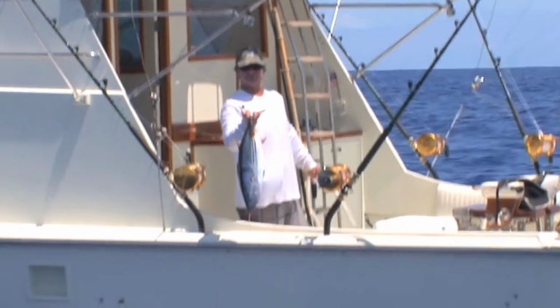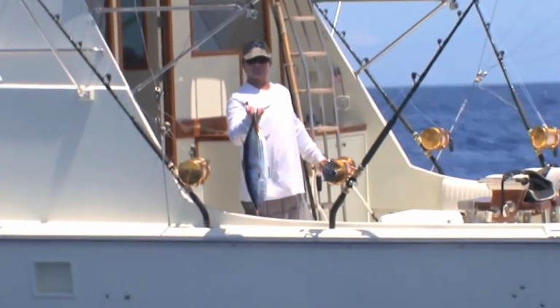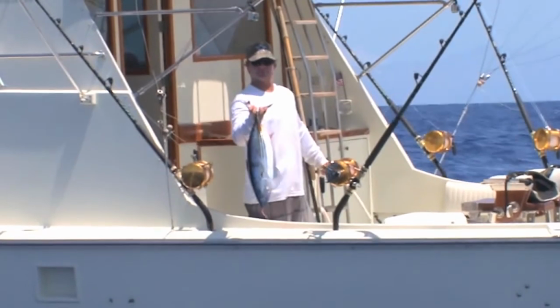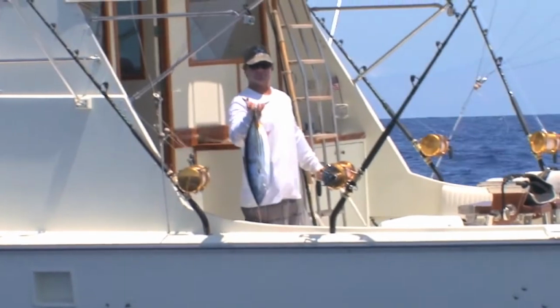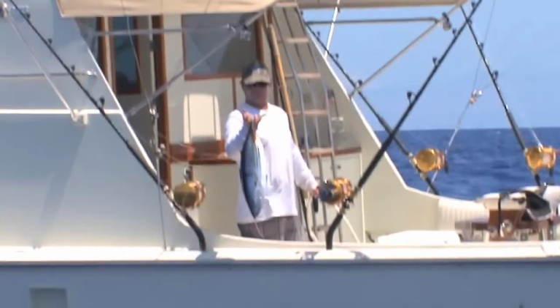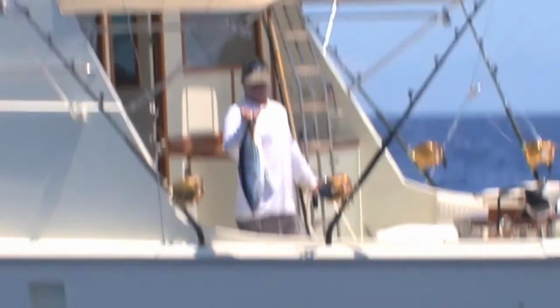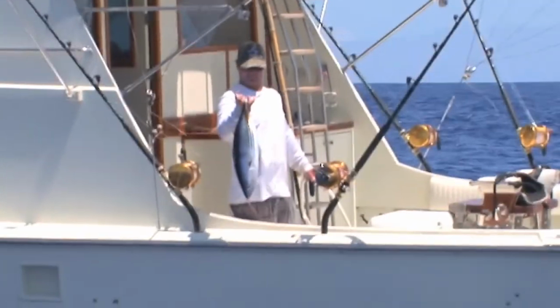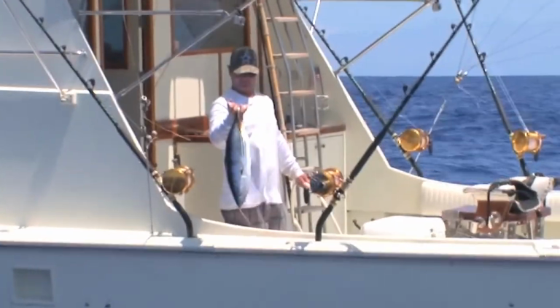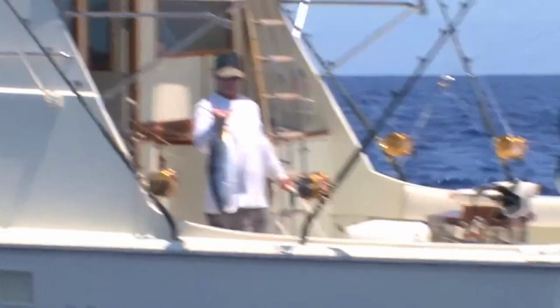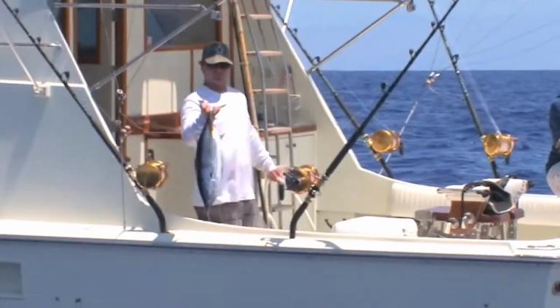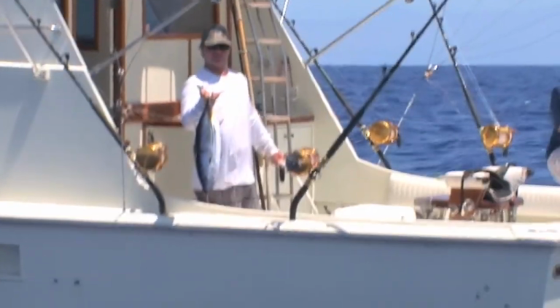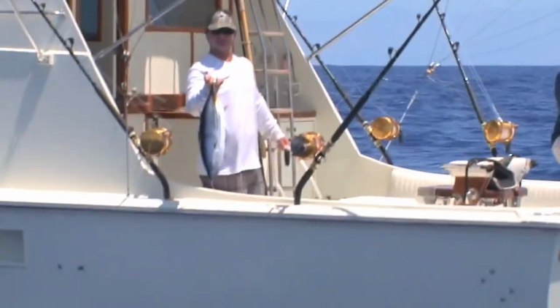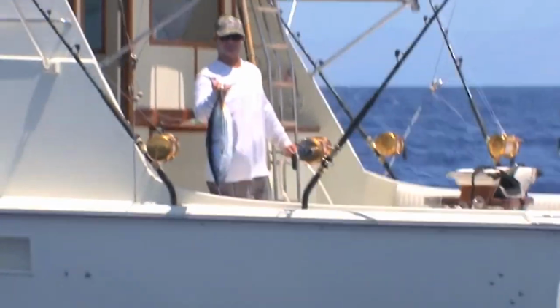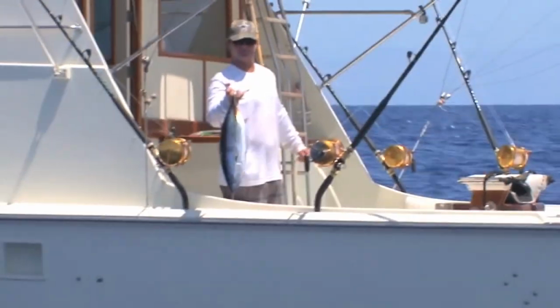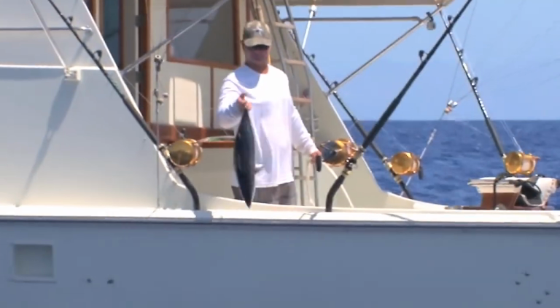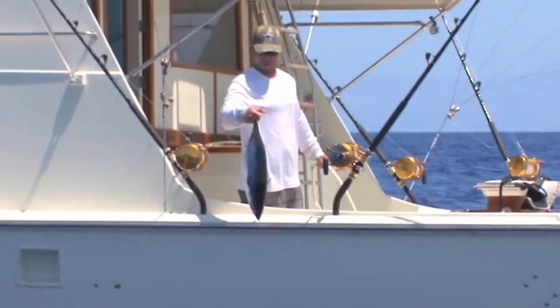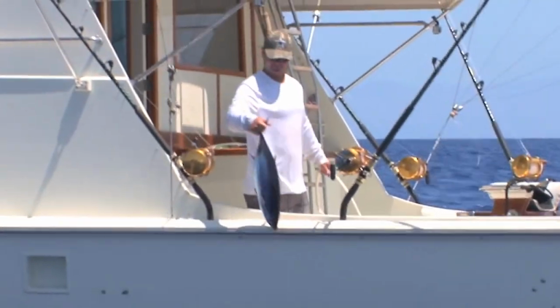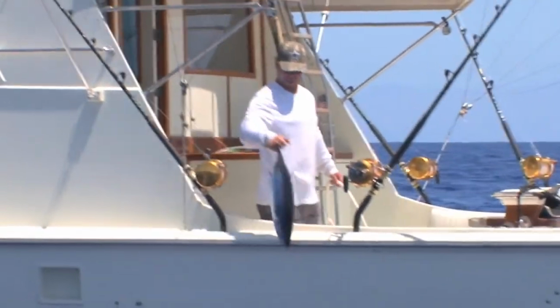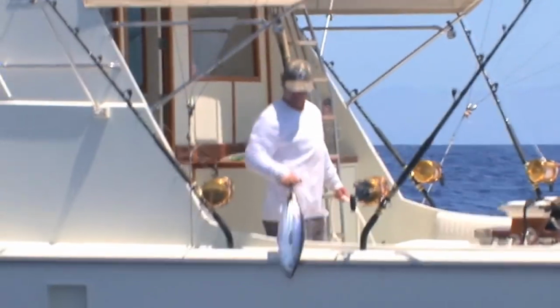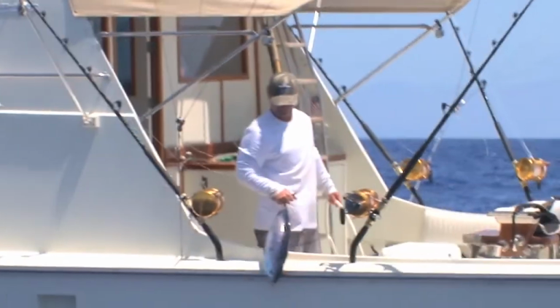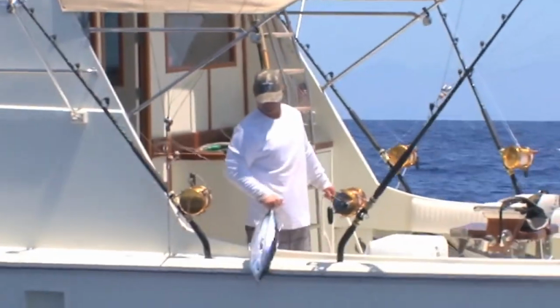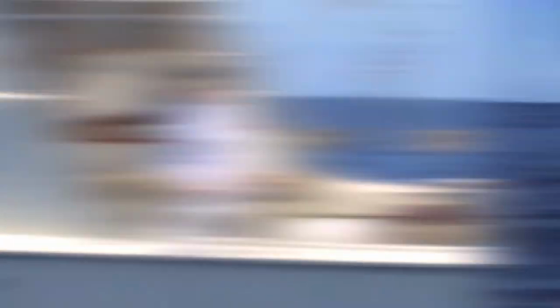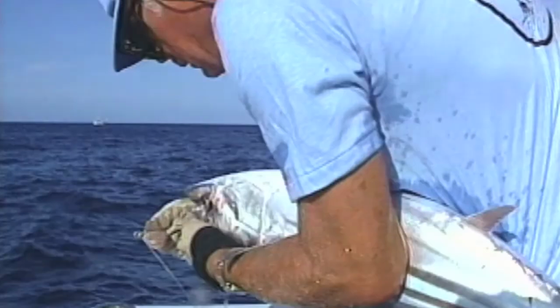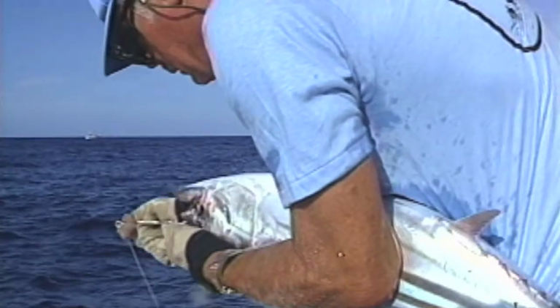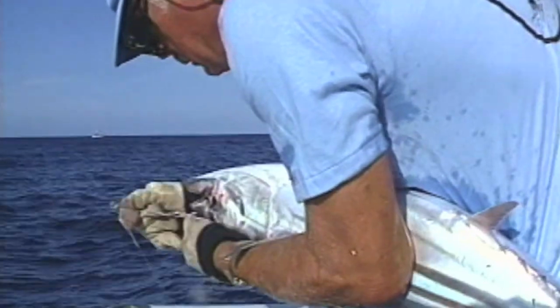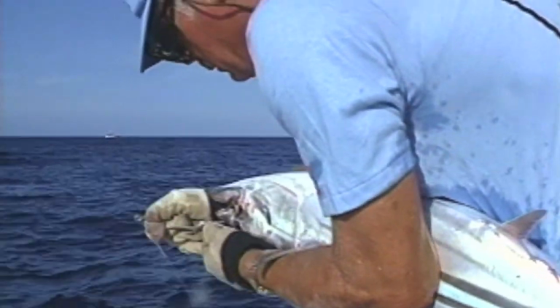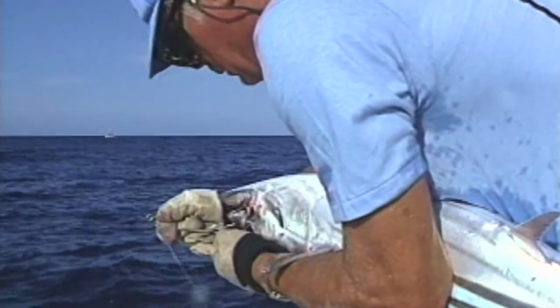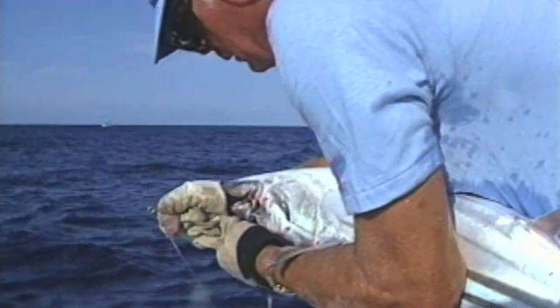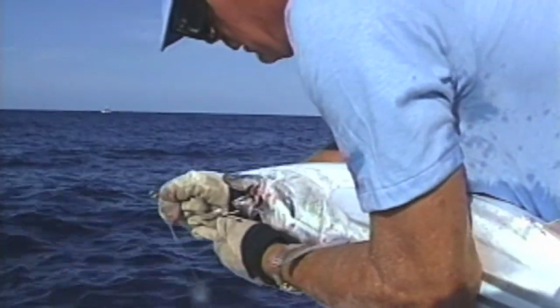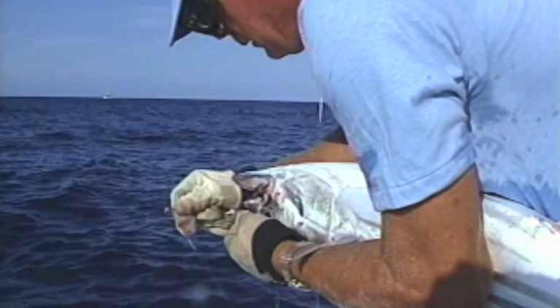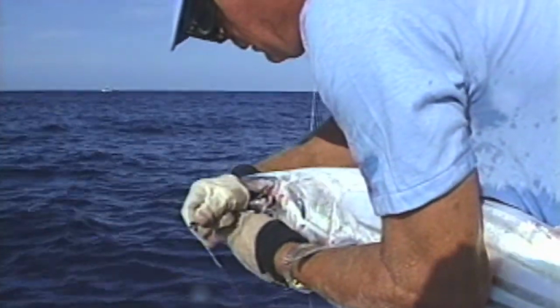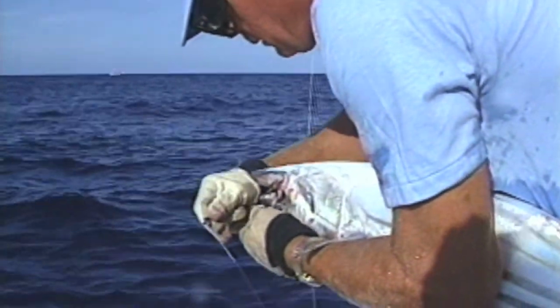Dave Crawford is holding up a skipjack tuna called an Aku. This is the bait used to catch monster-sized blue marlin.